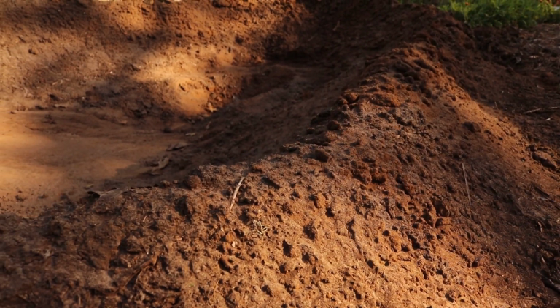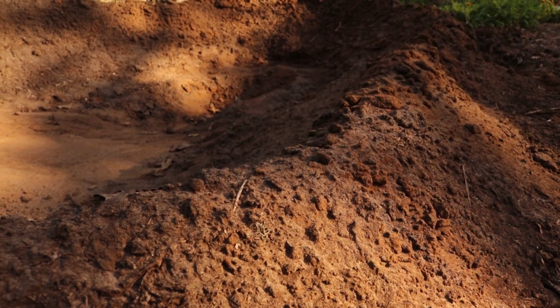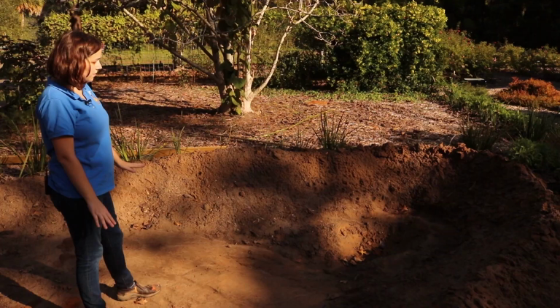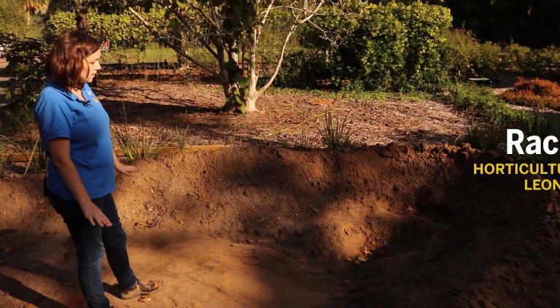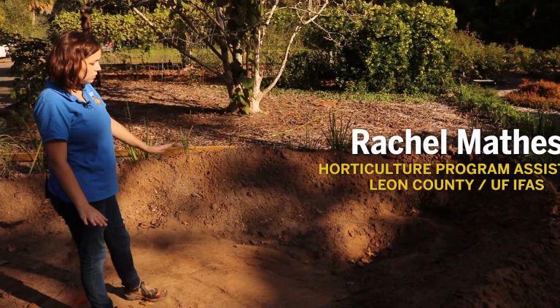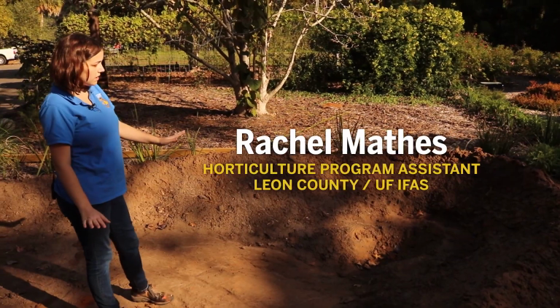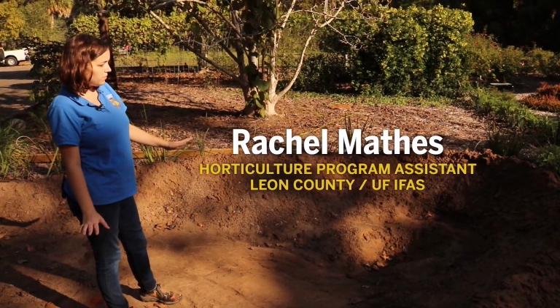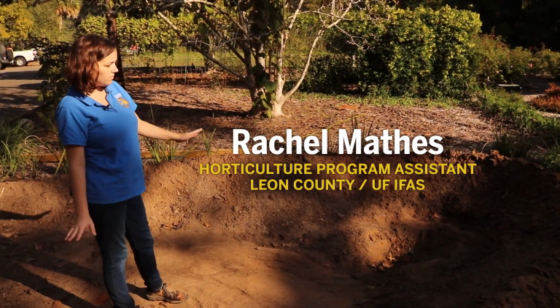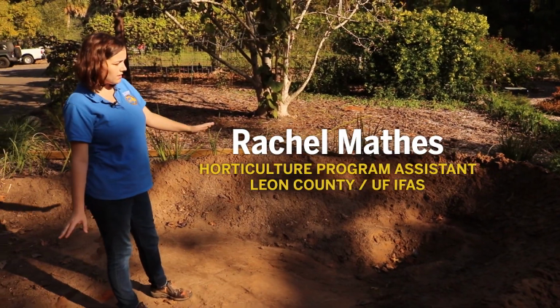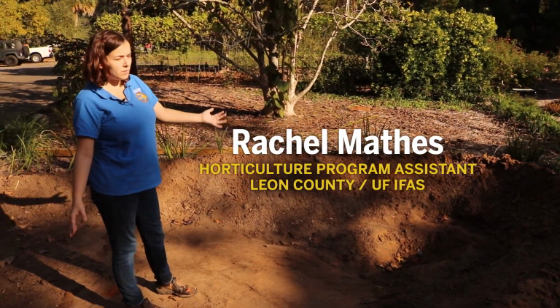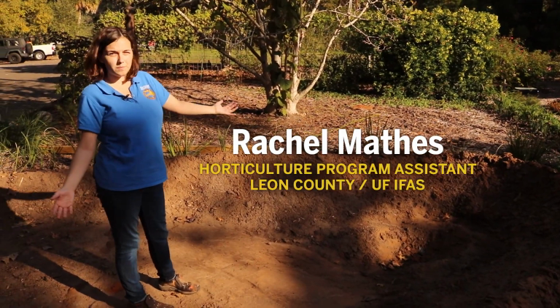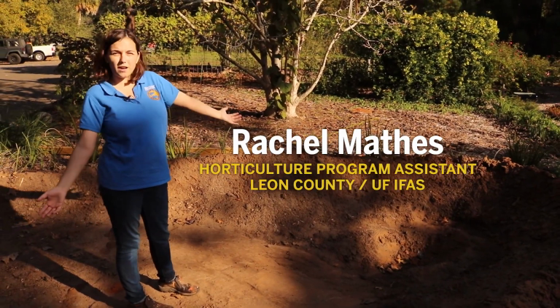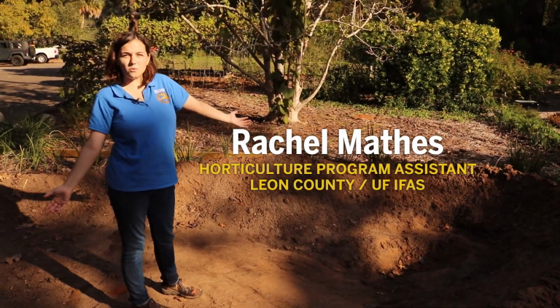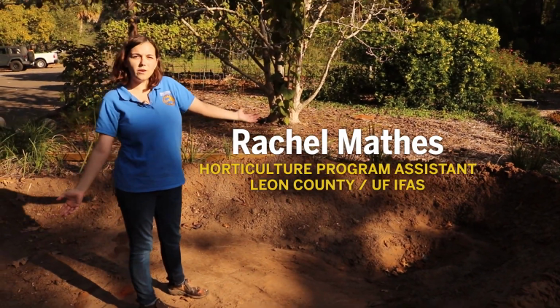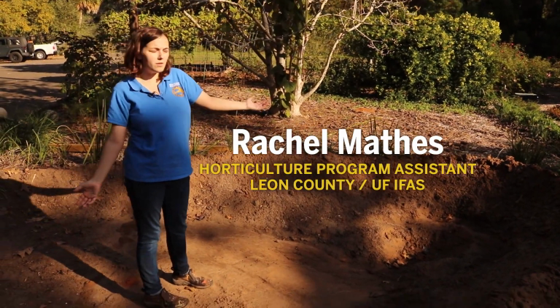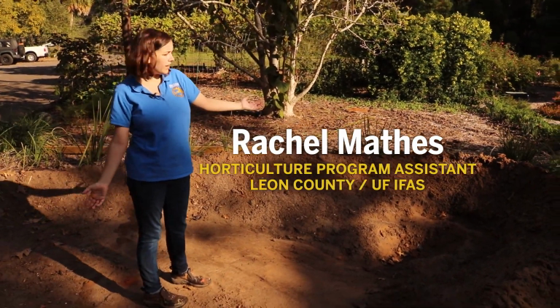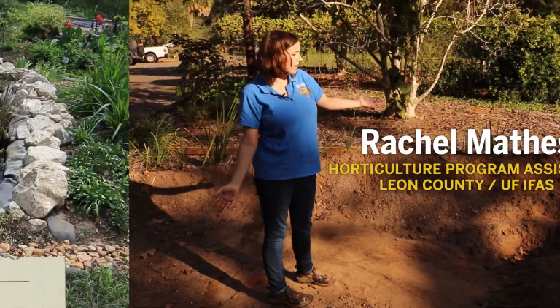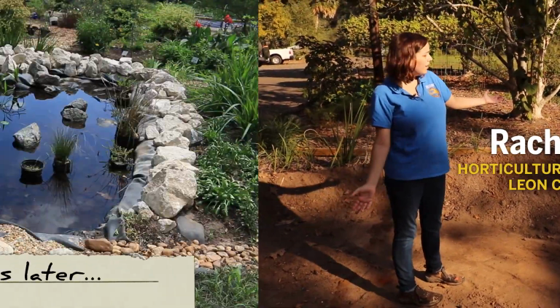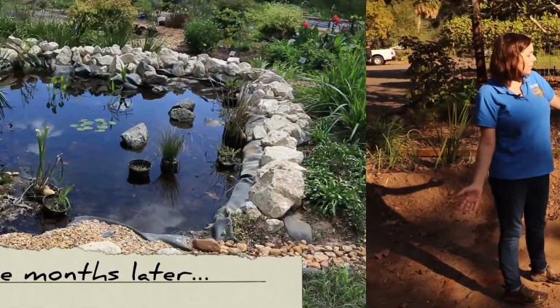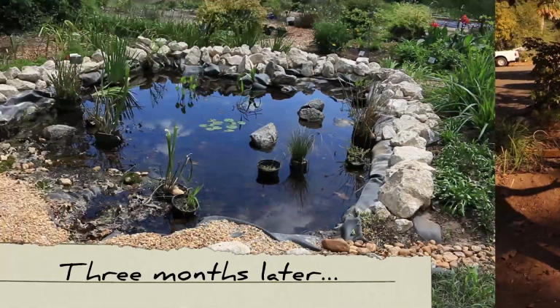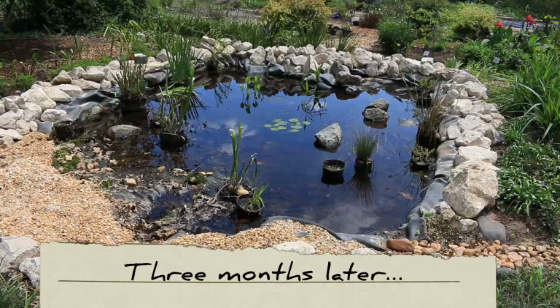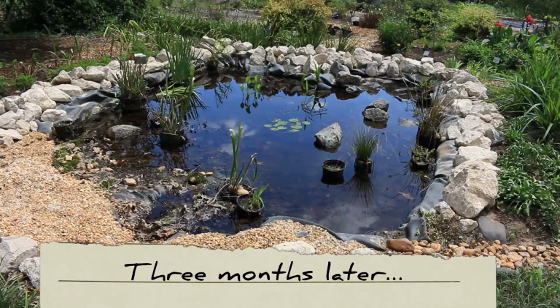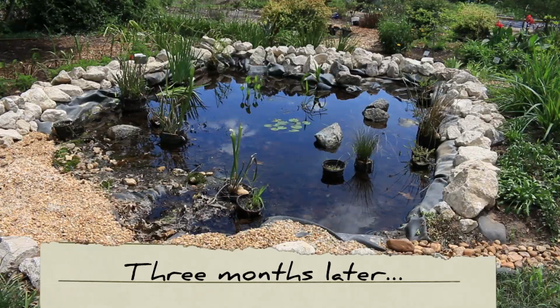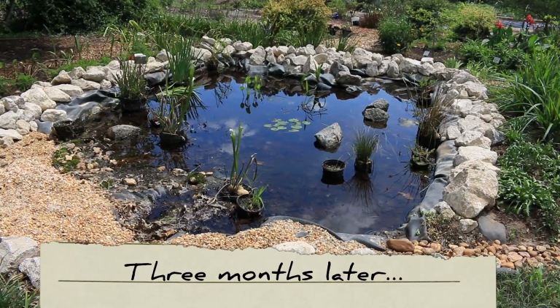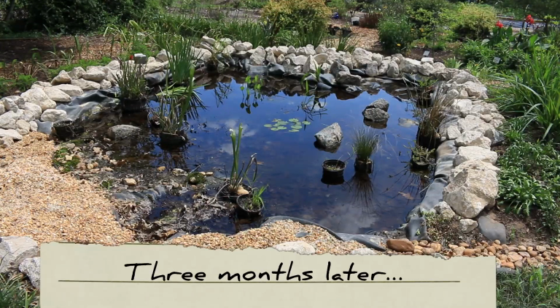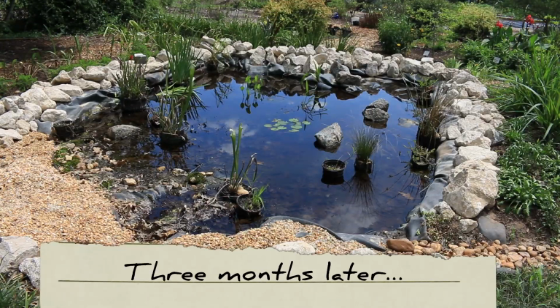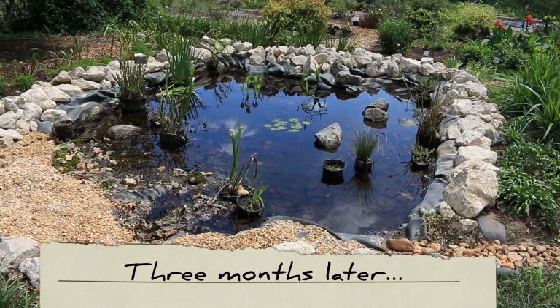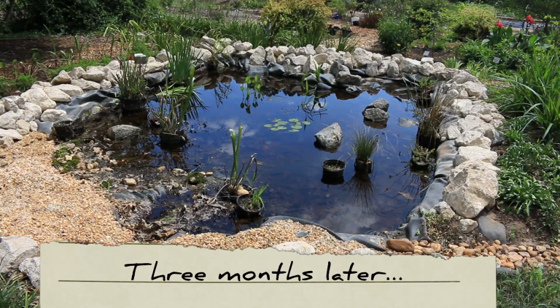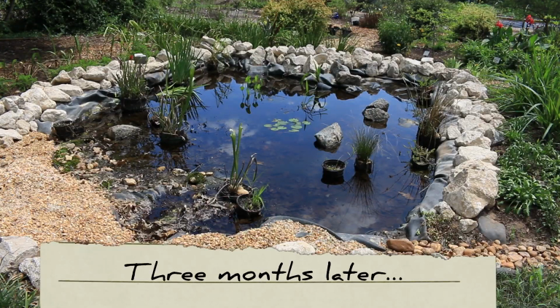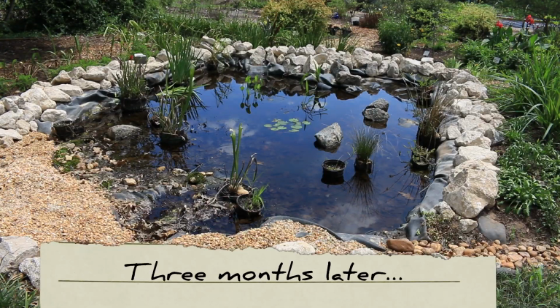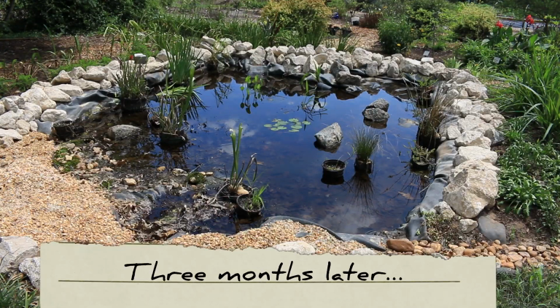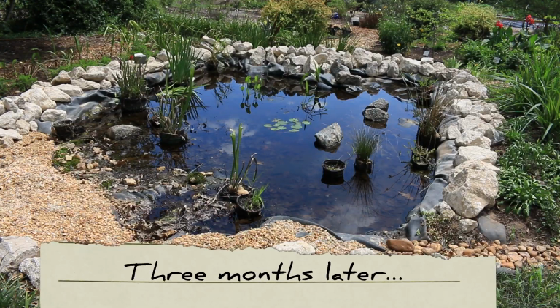It's not too deep. It's not the biggest pond in the world, but it's big enough to support the wildlife that are here.